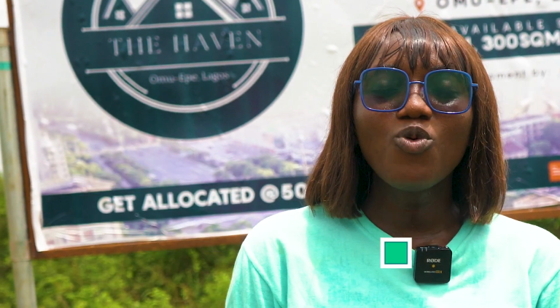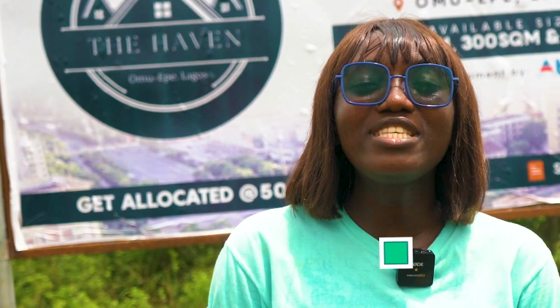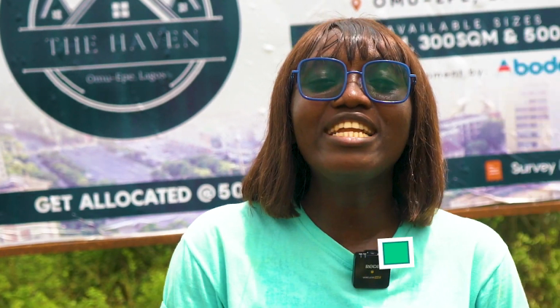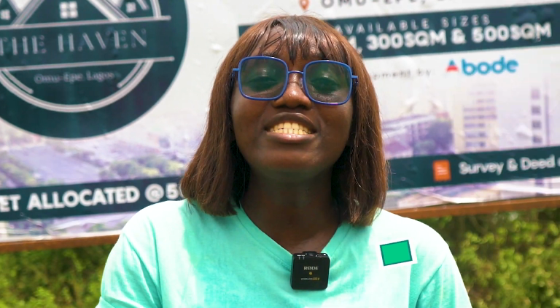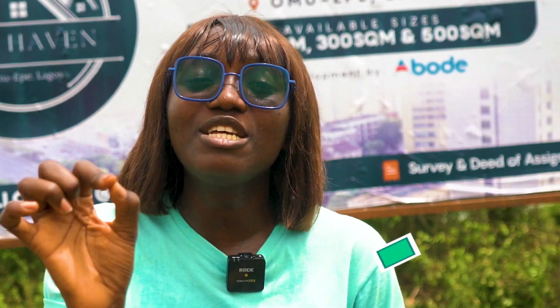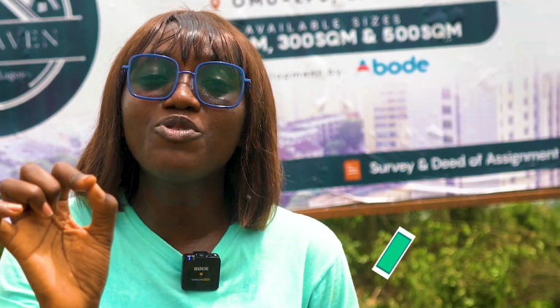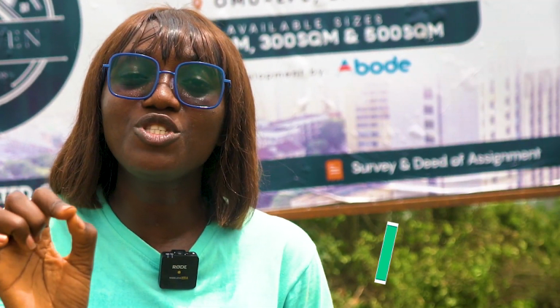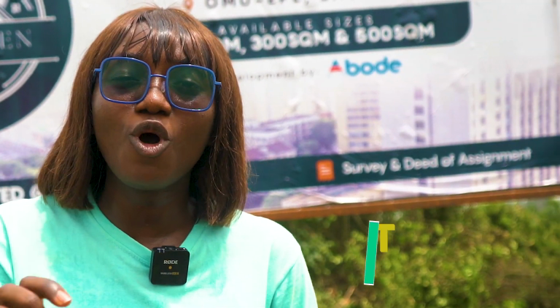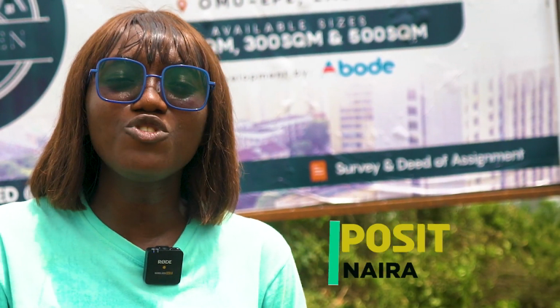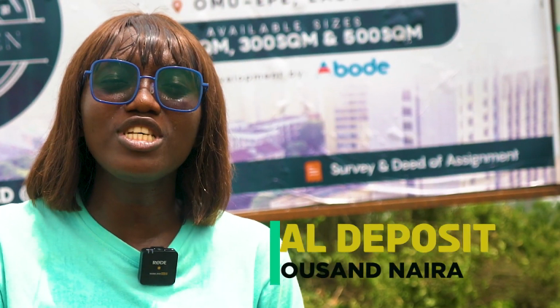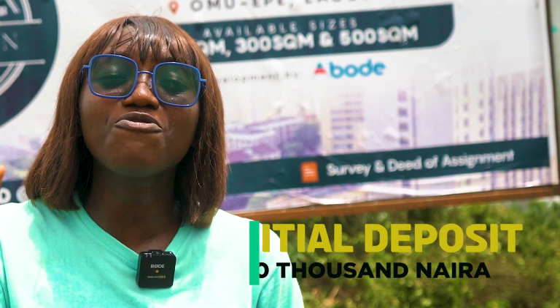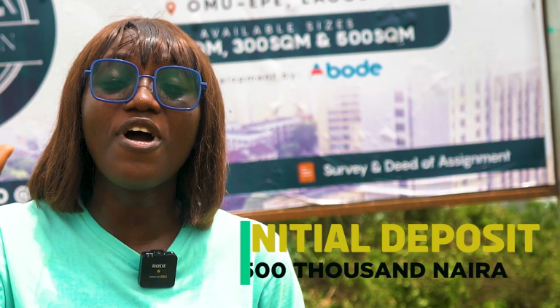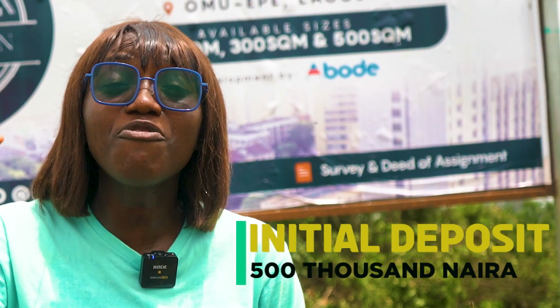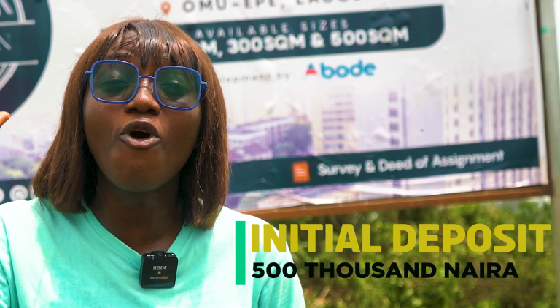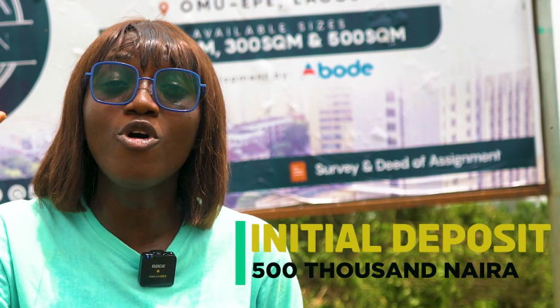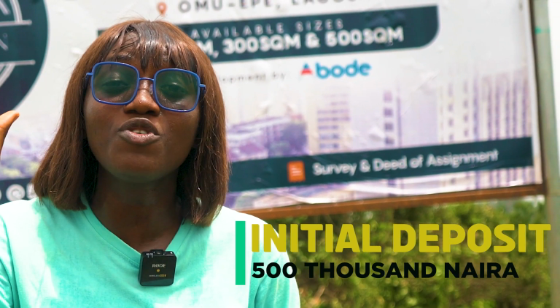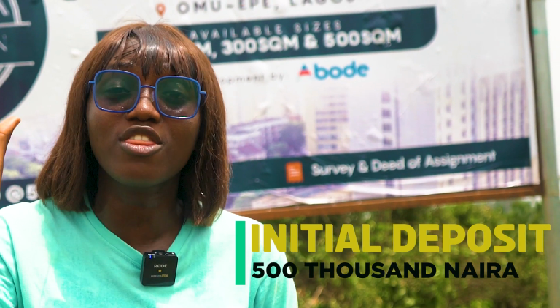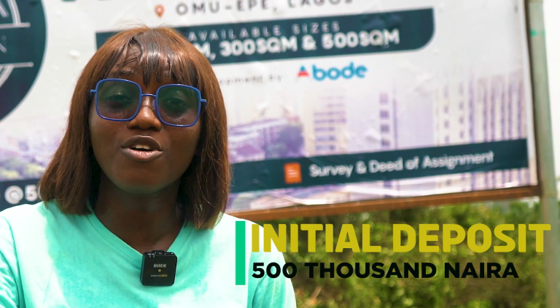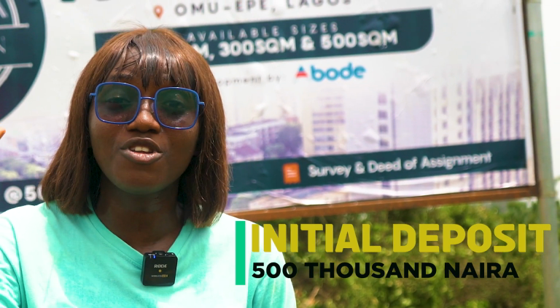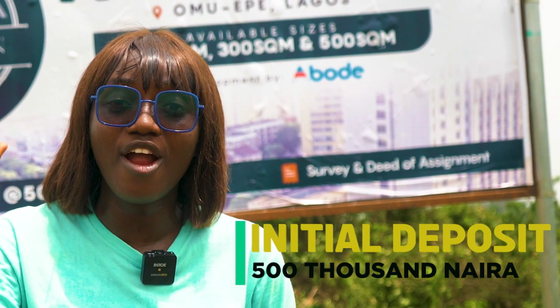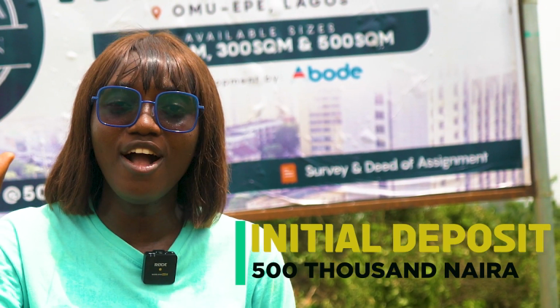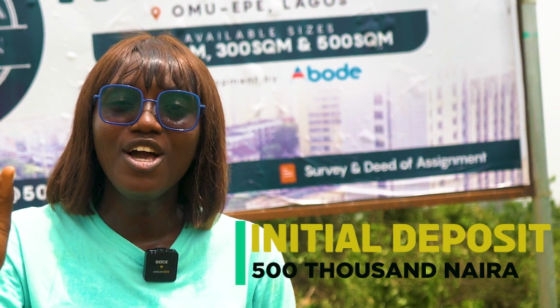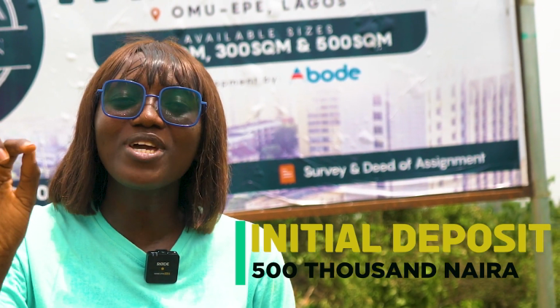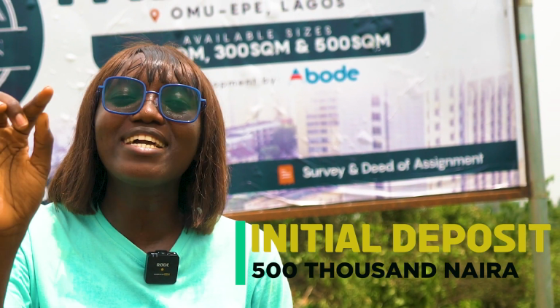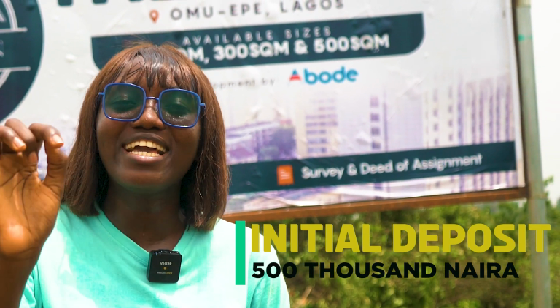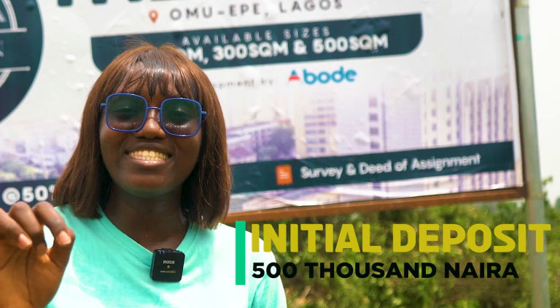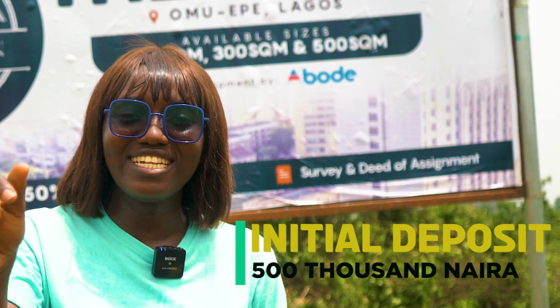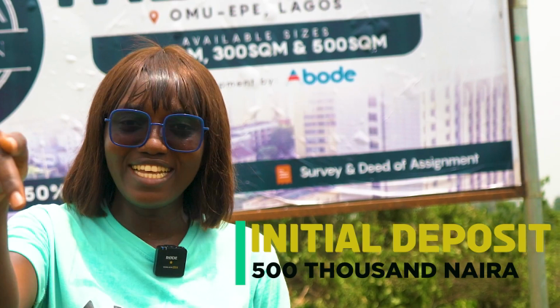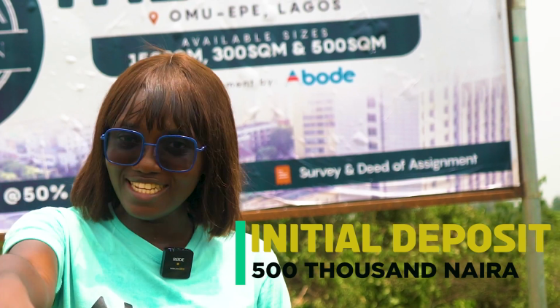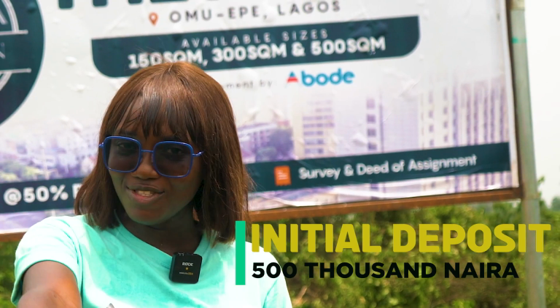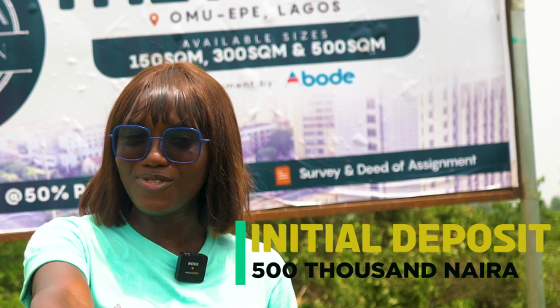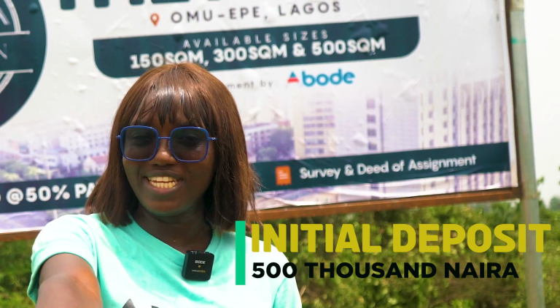With an initial deposit of just 500,000 euro, you can get started today.